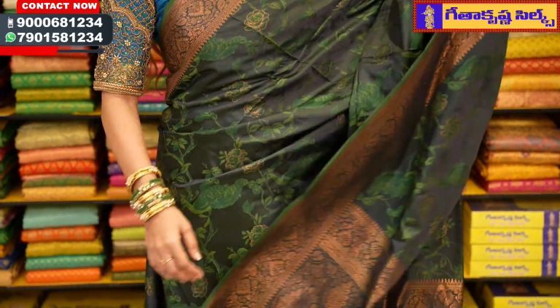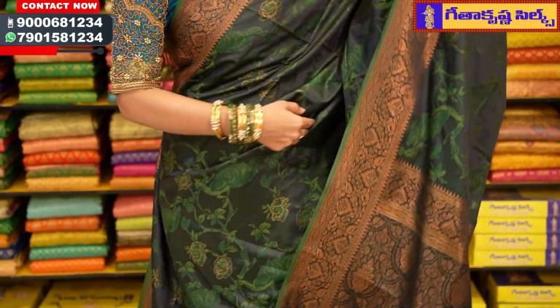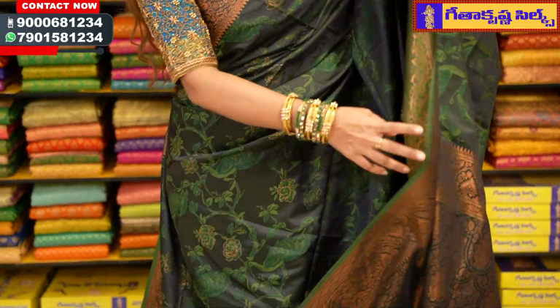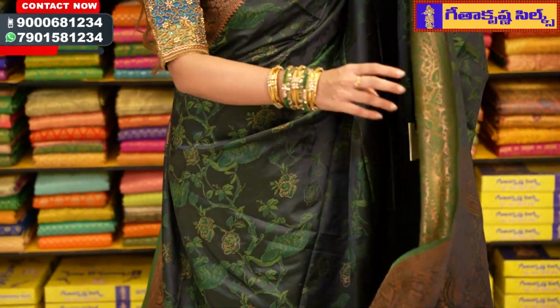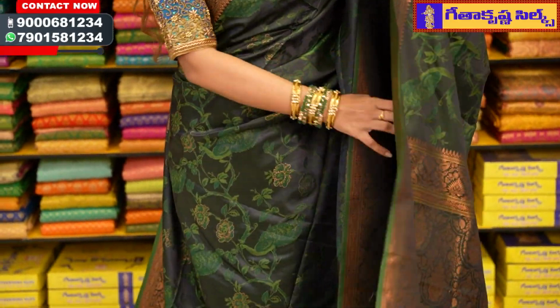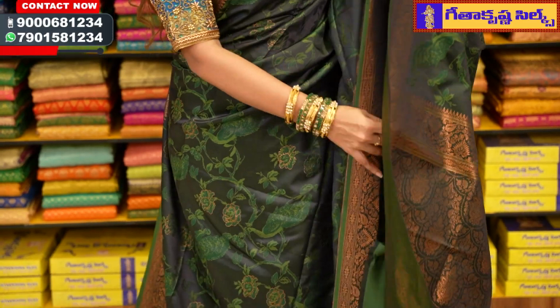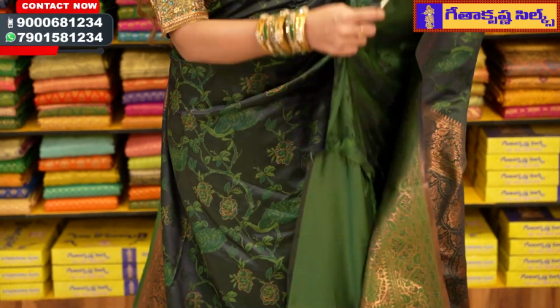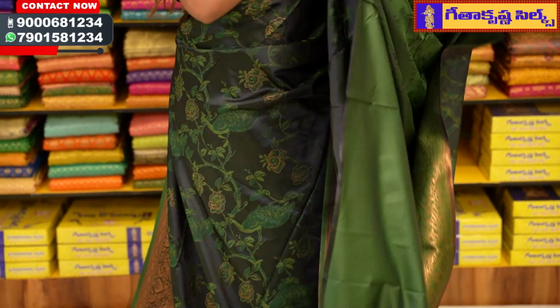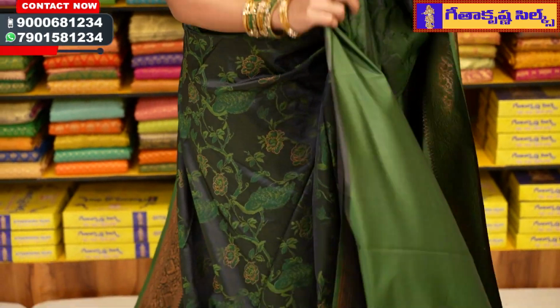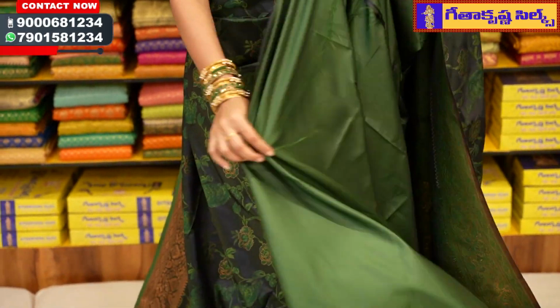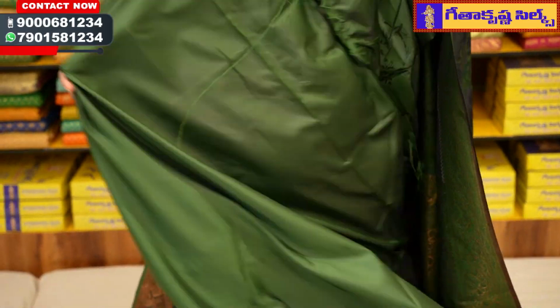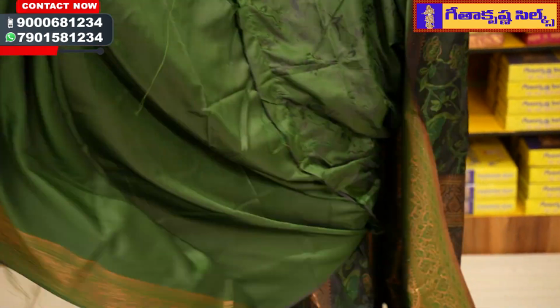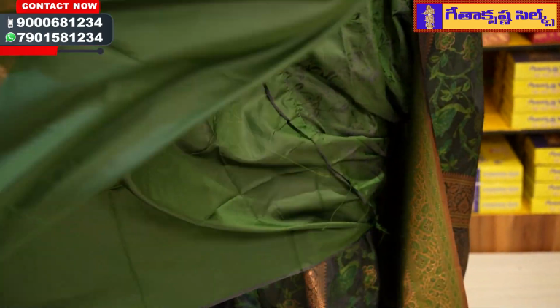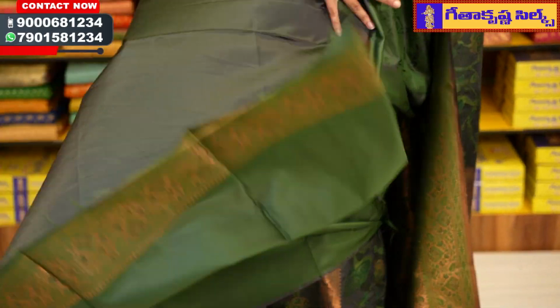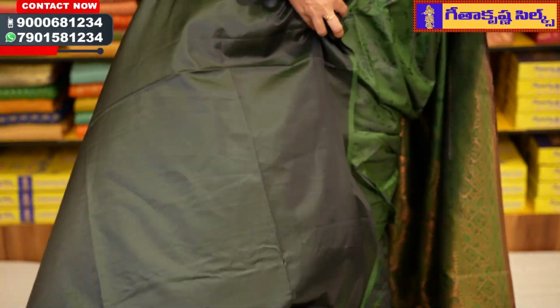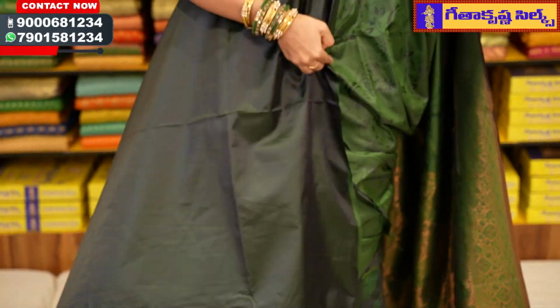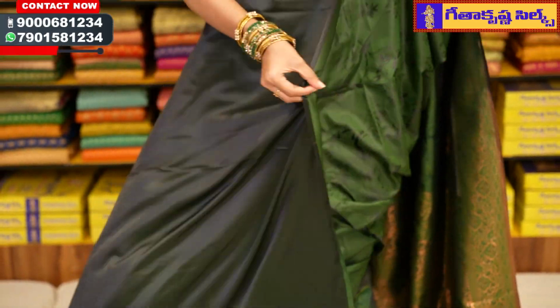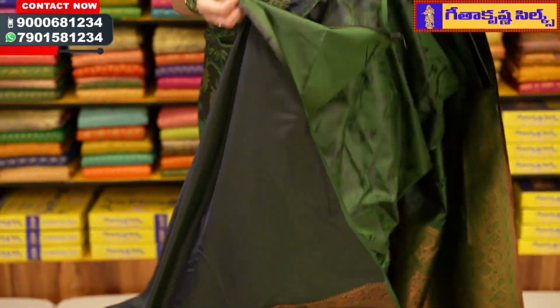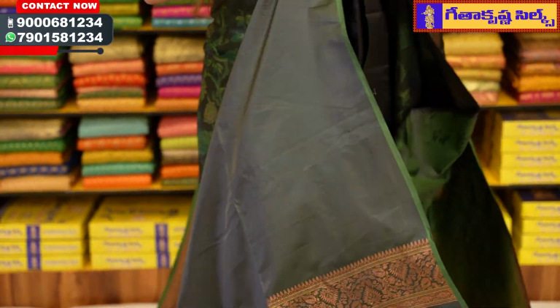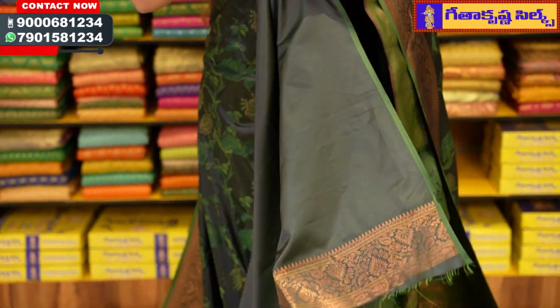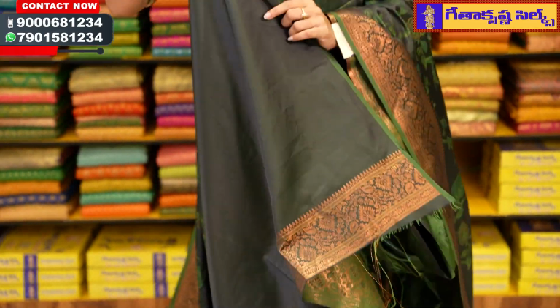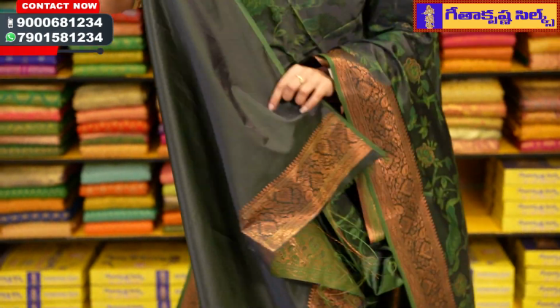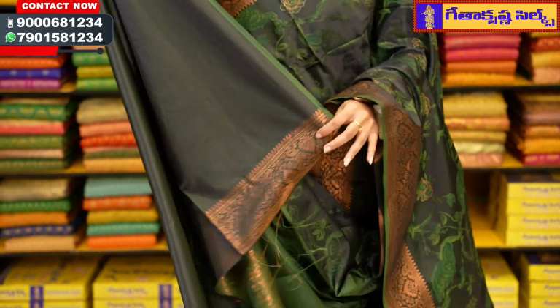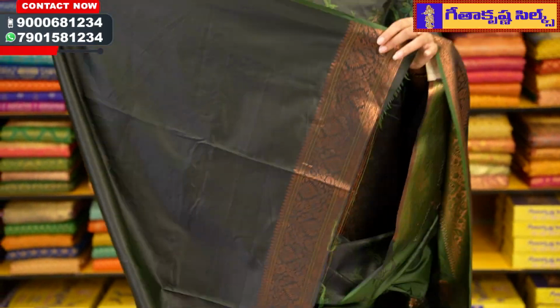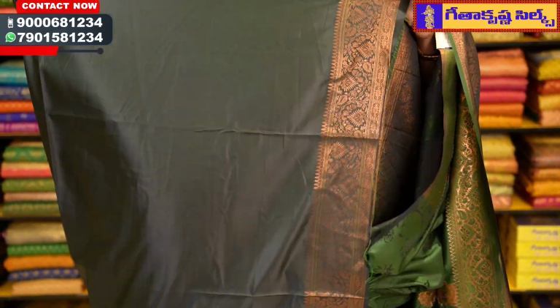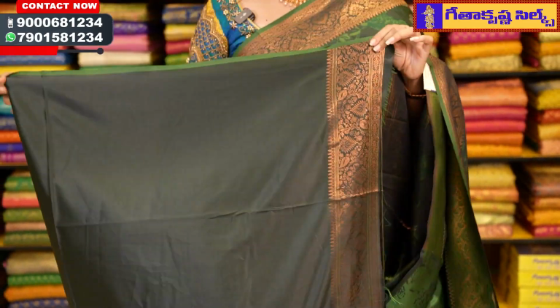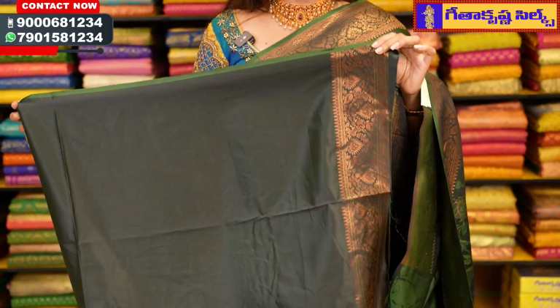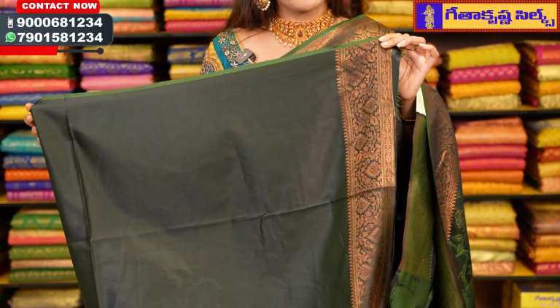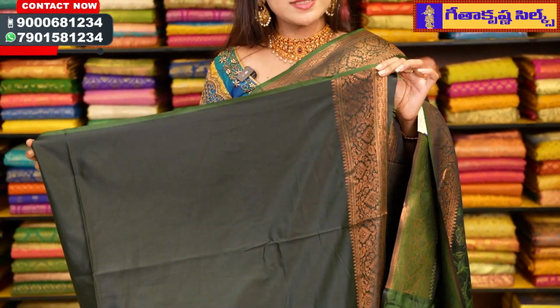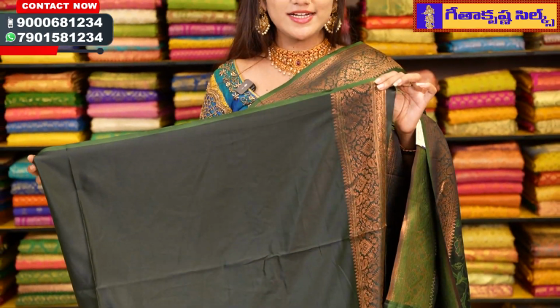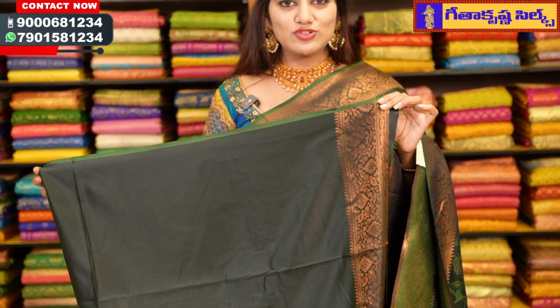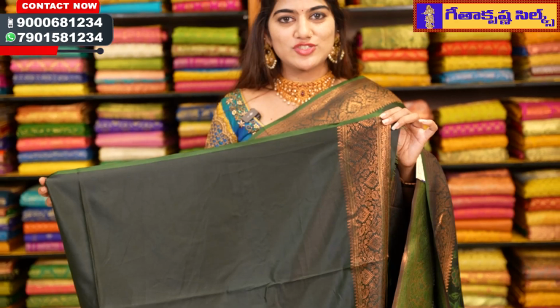We also have a plain blouse. With this color shade, we also have a floral color design.